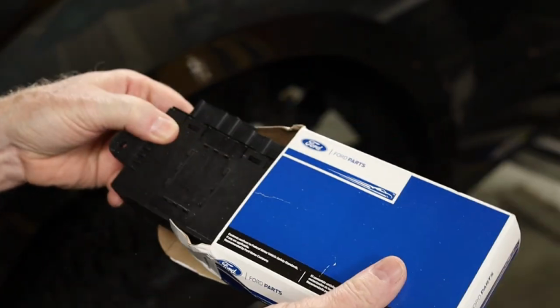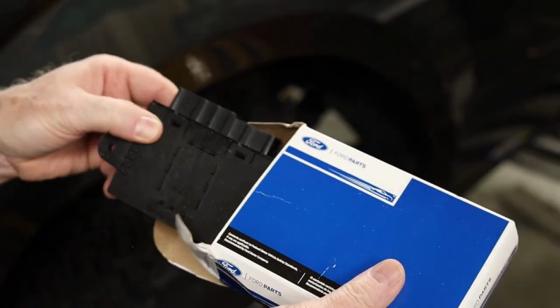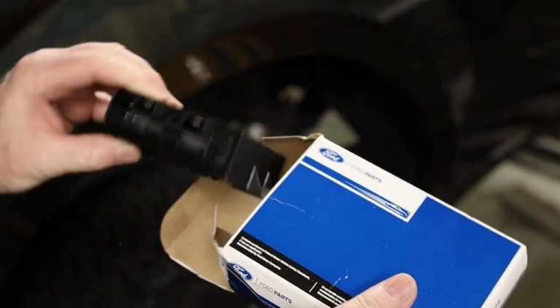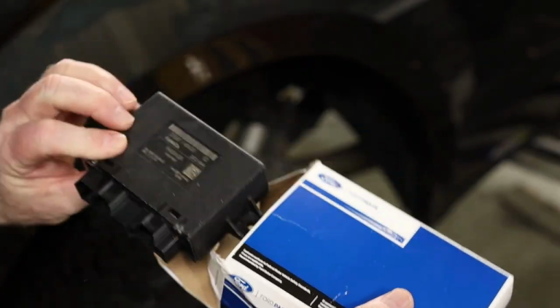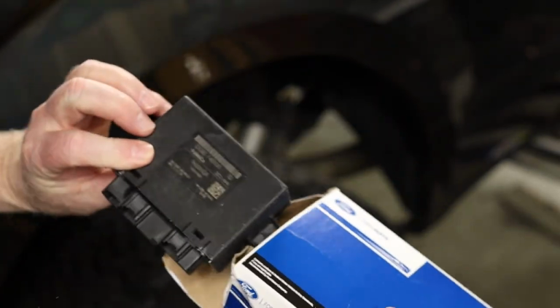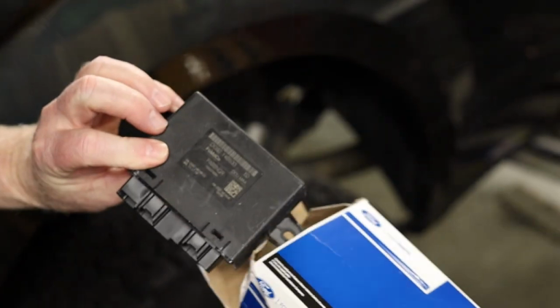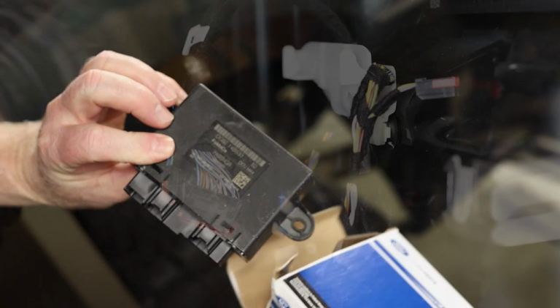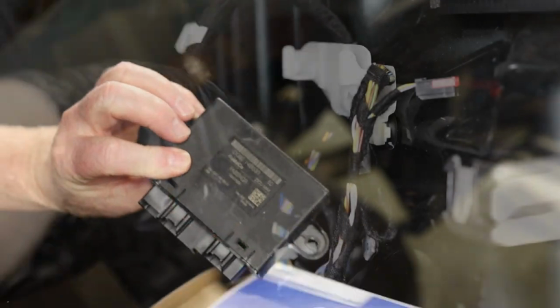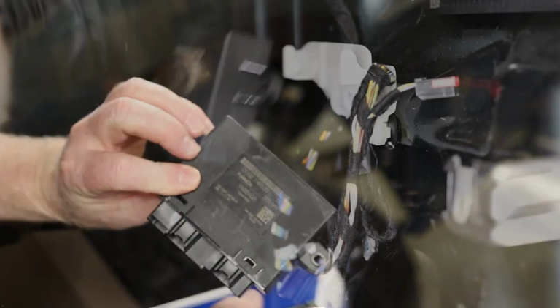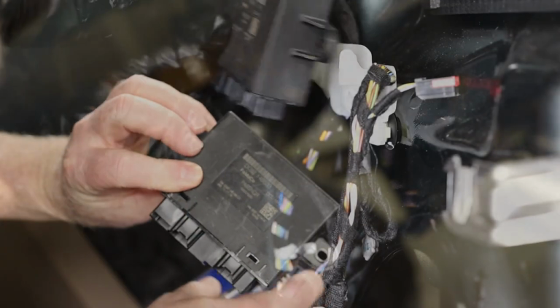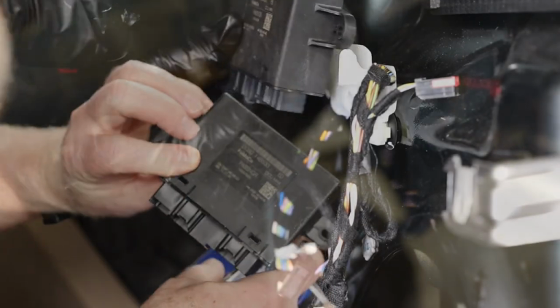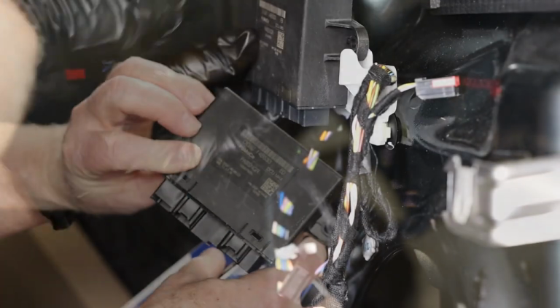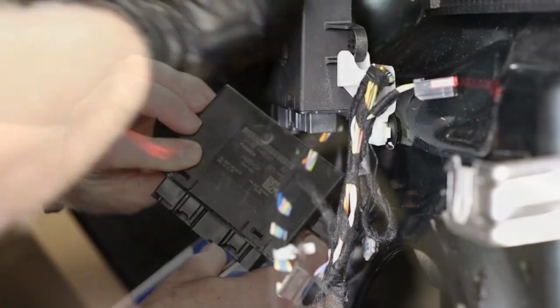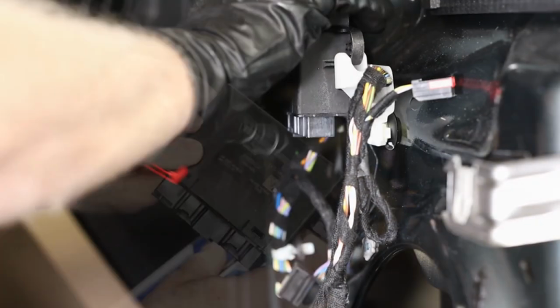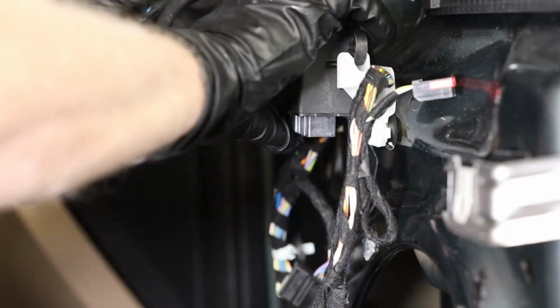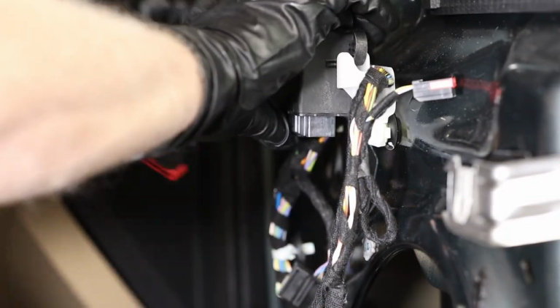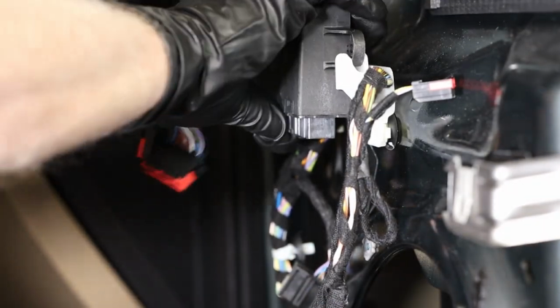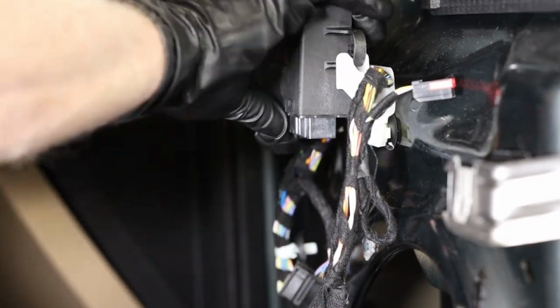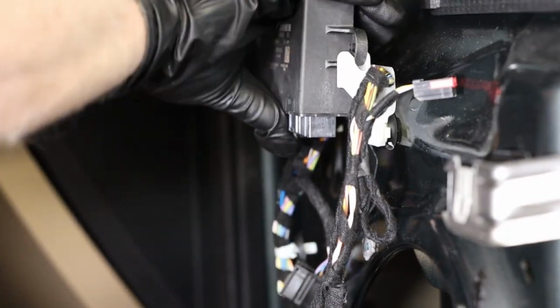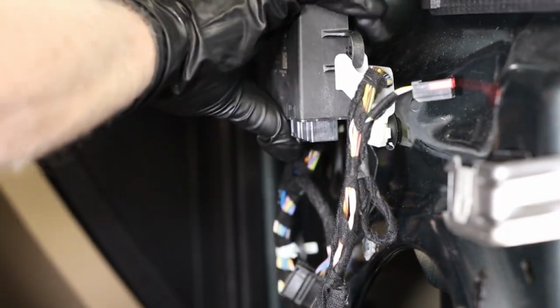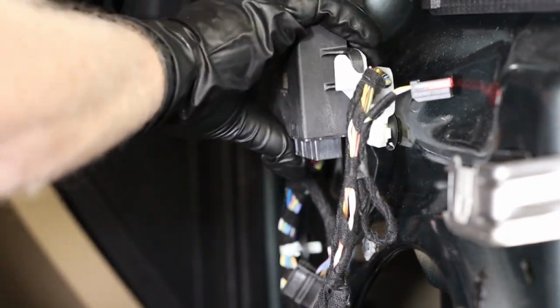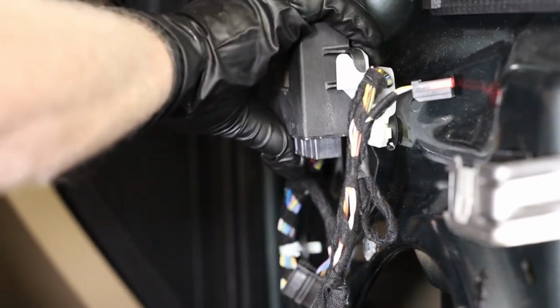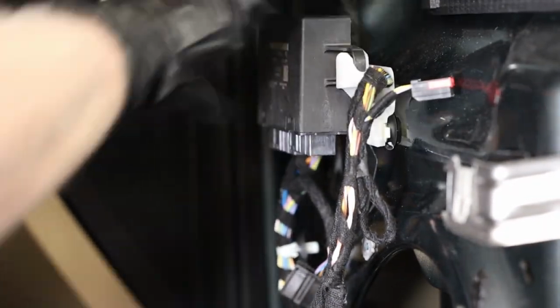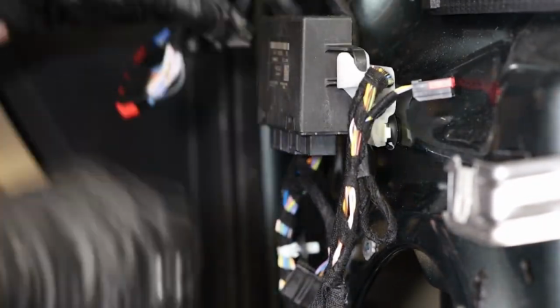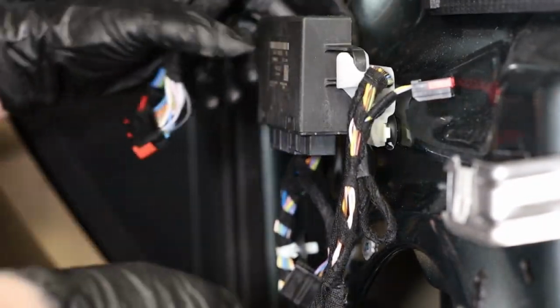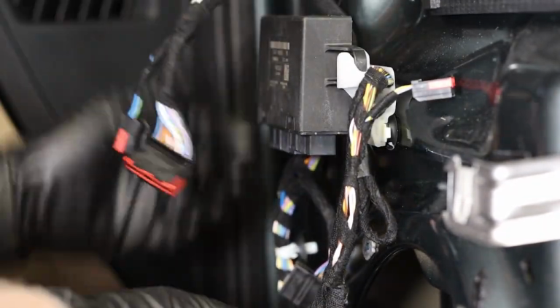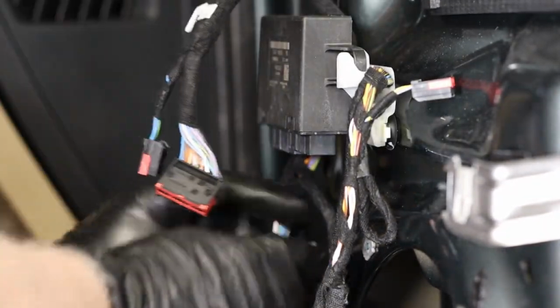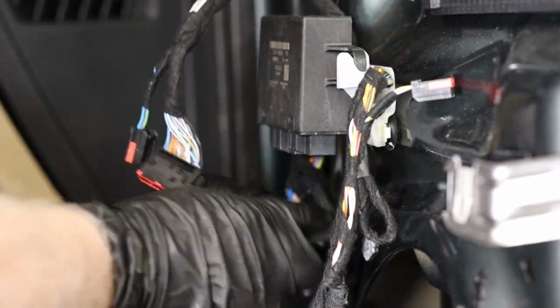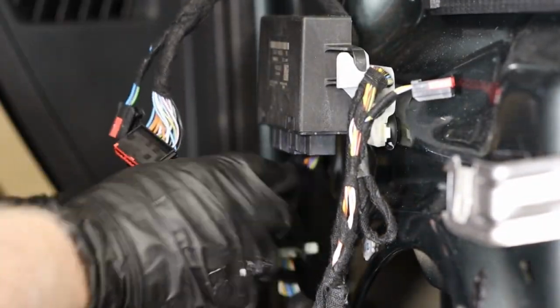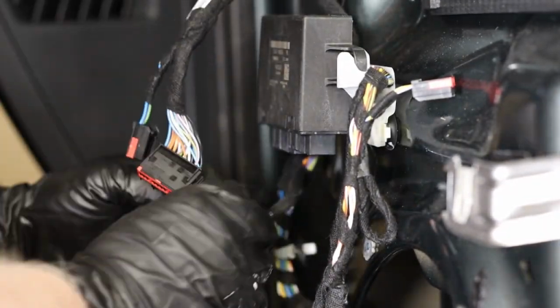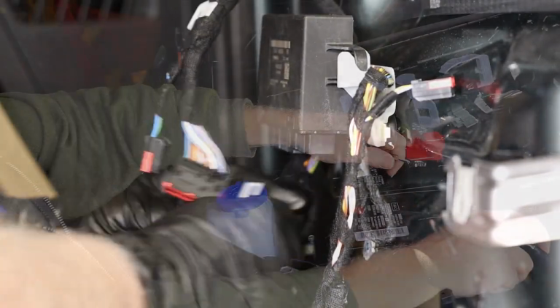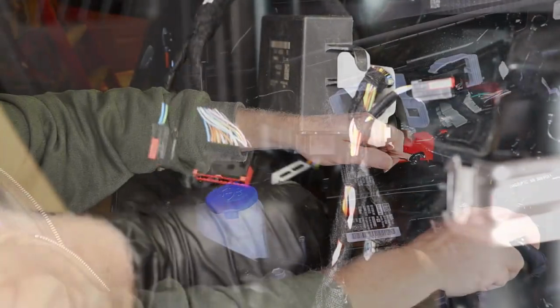Now replace the passenger side wire harness and door module. The installation is nearly identical.